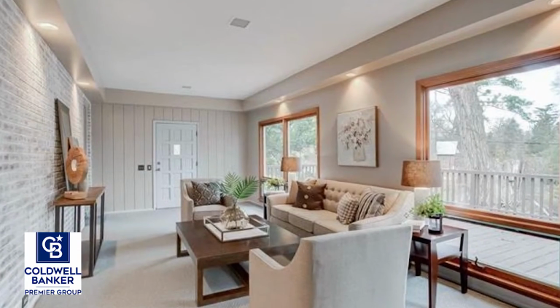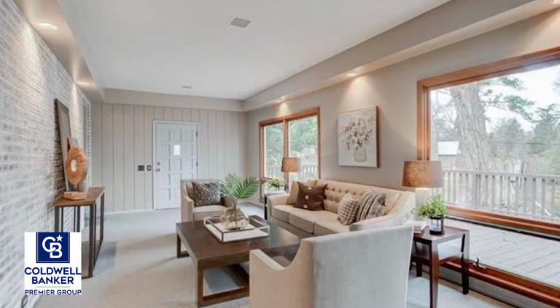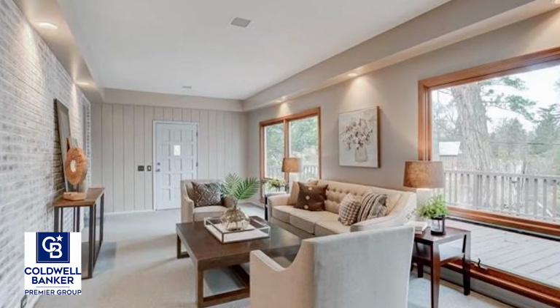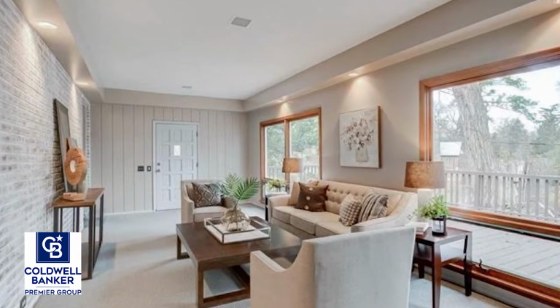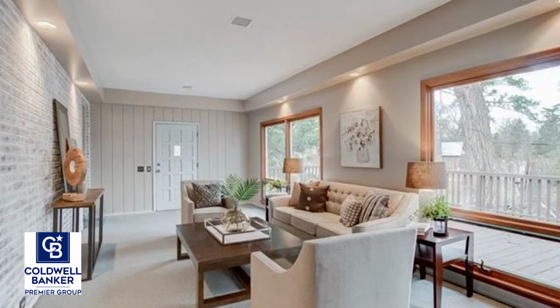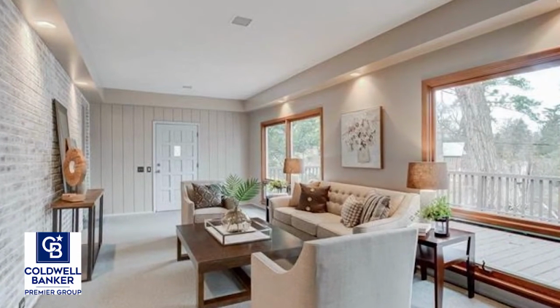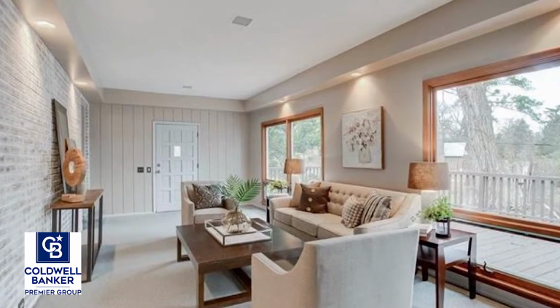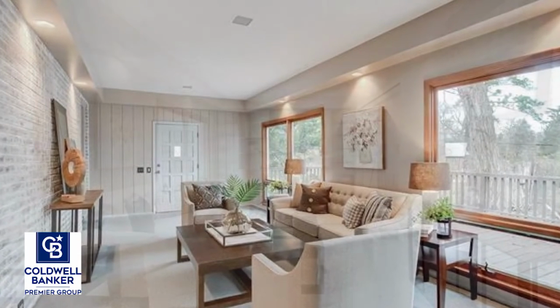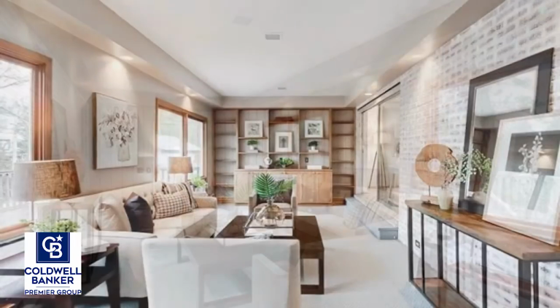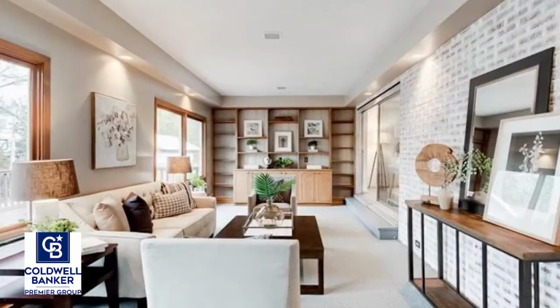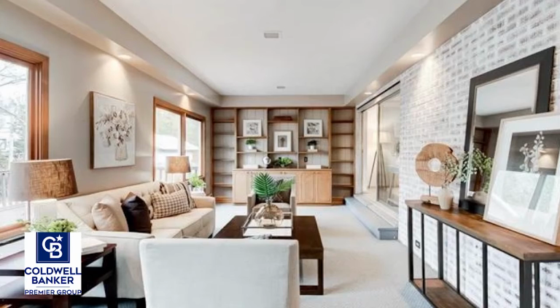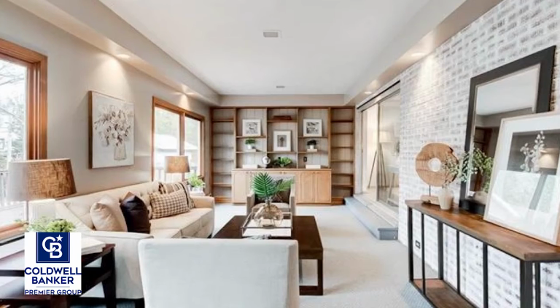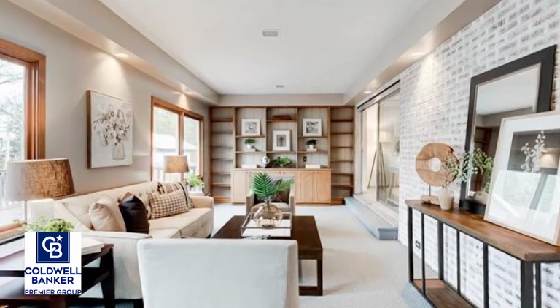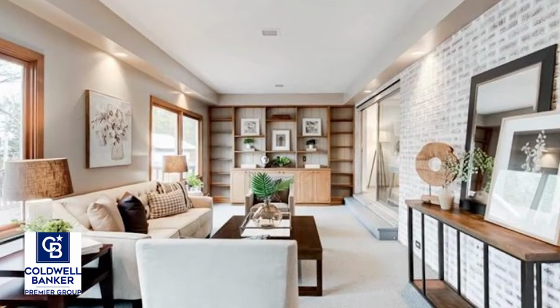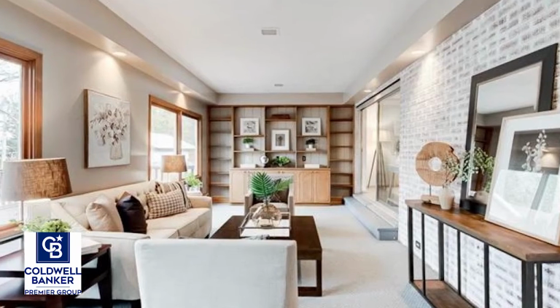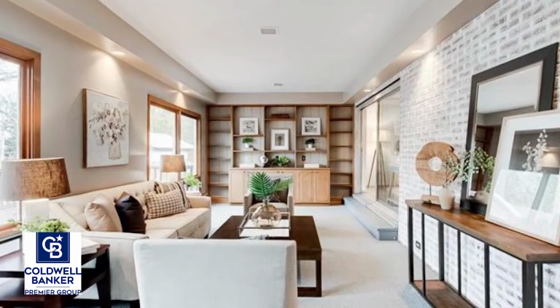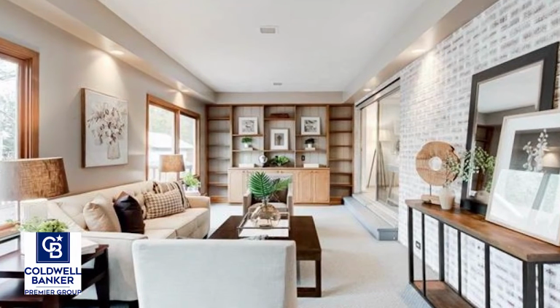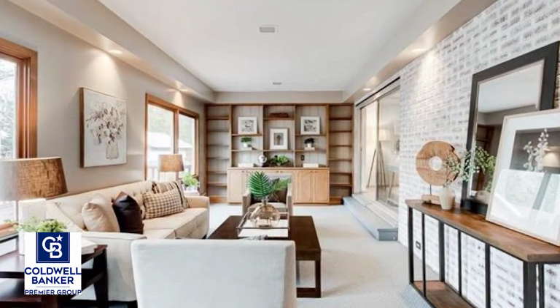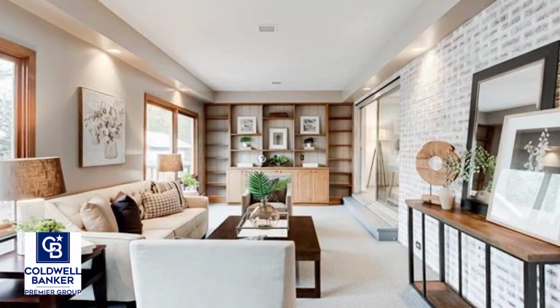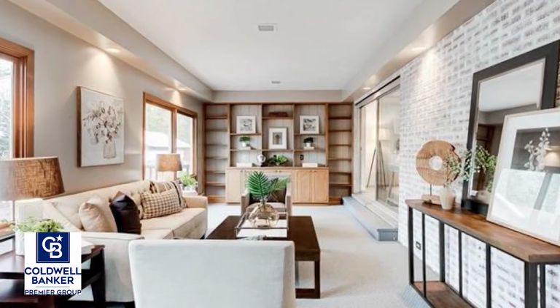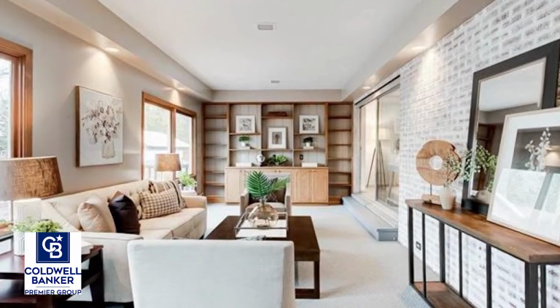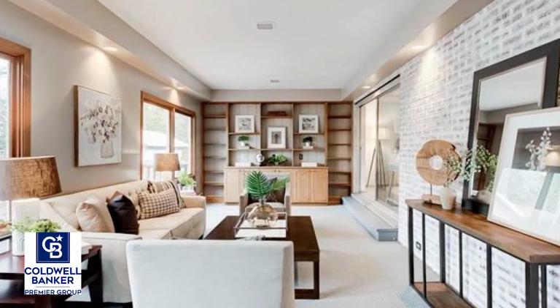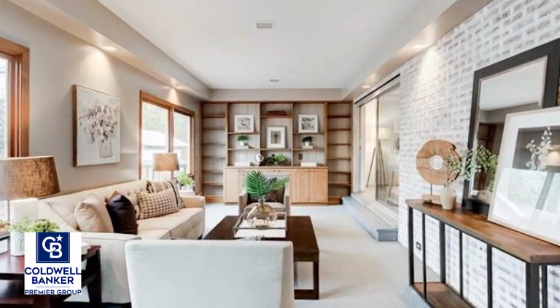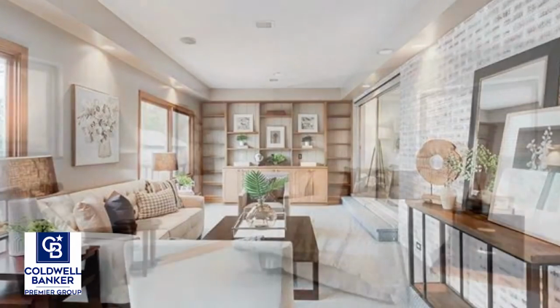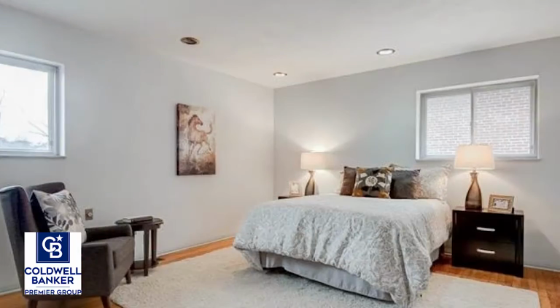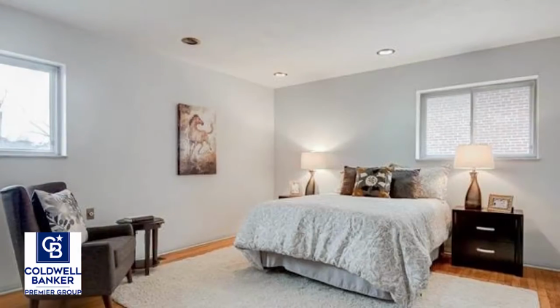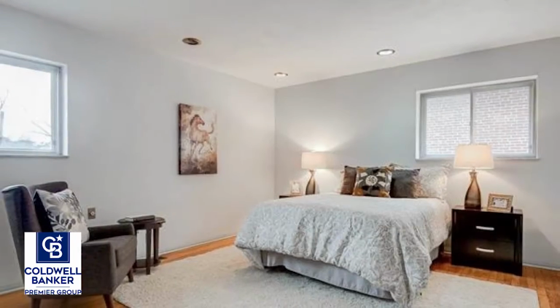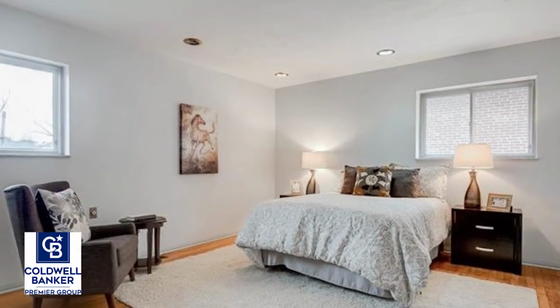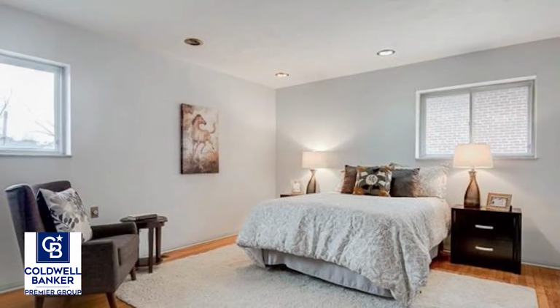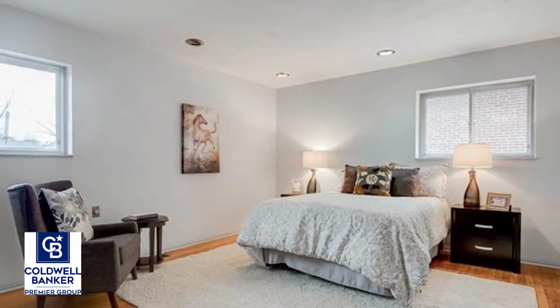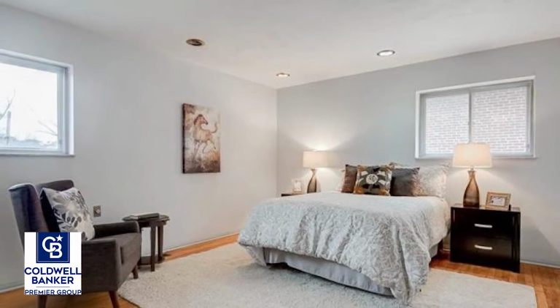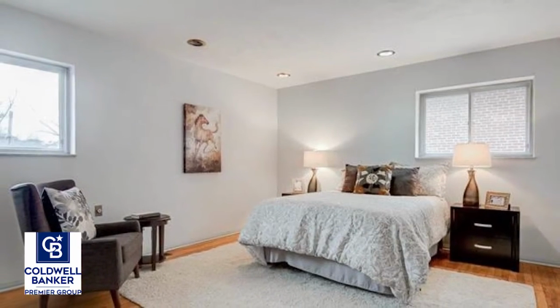A fabulous family room offers custom built-ins with shelving and large windows flooding the room with natural light and views of the backyard.